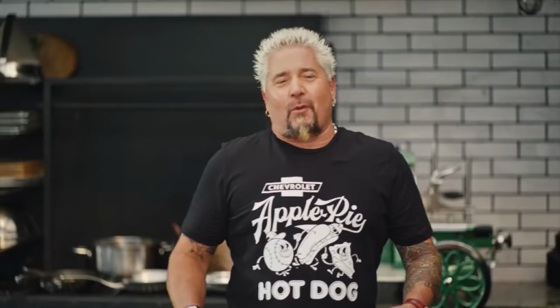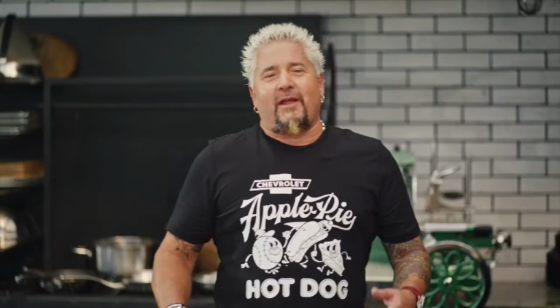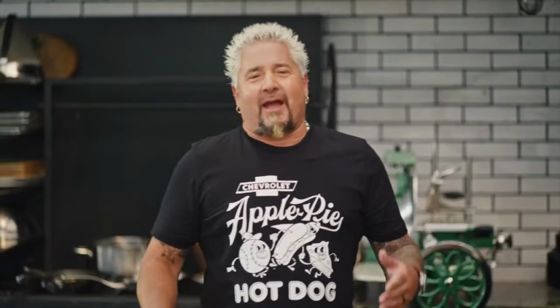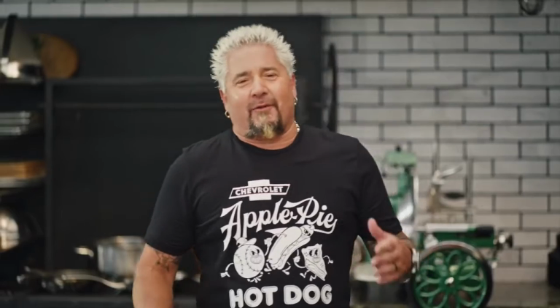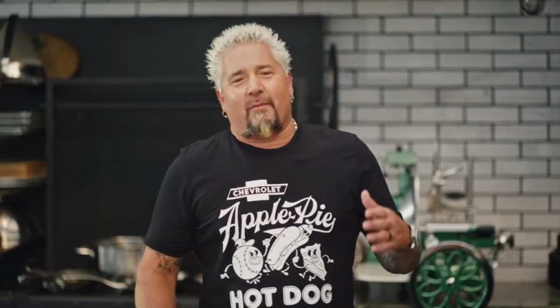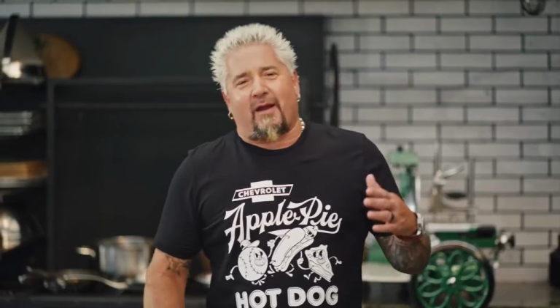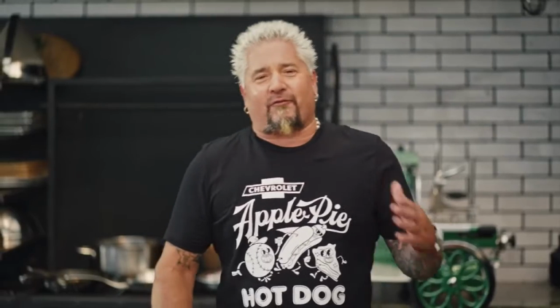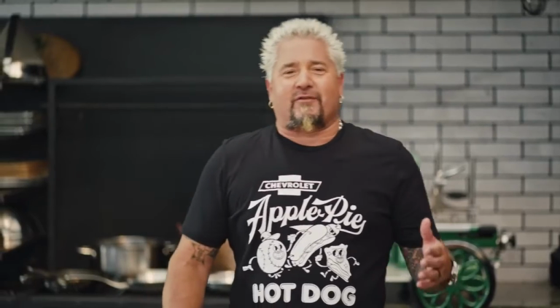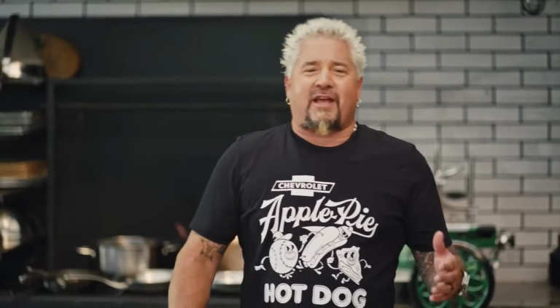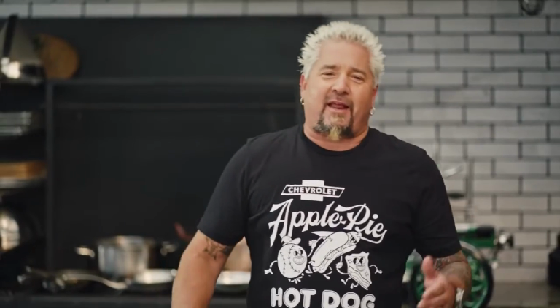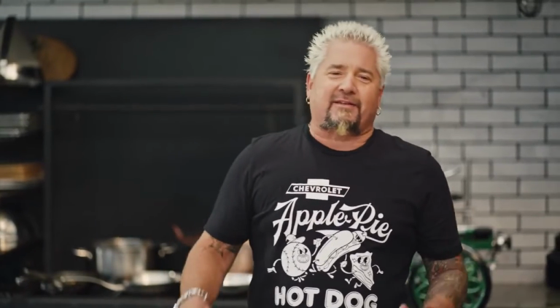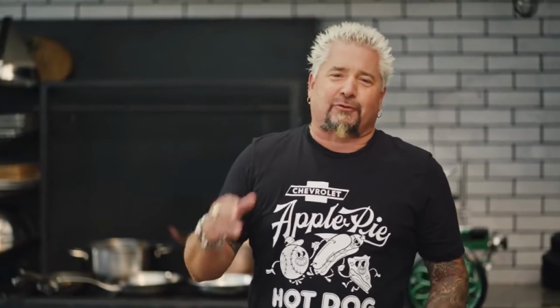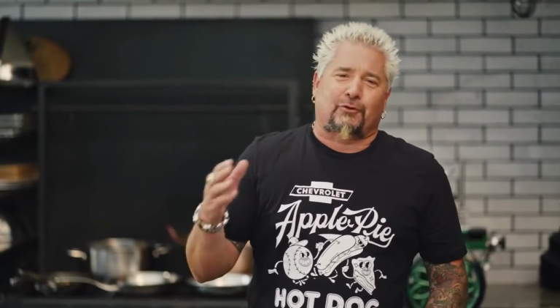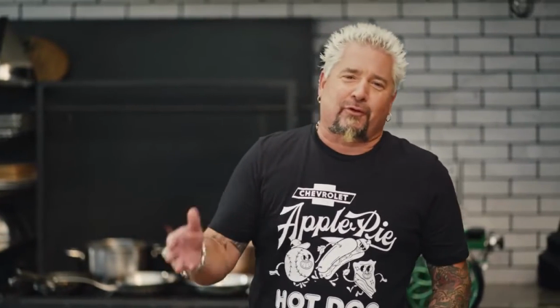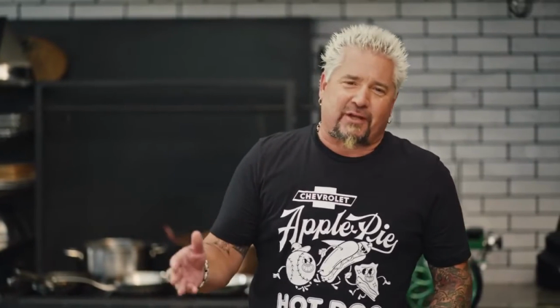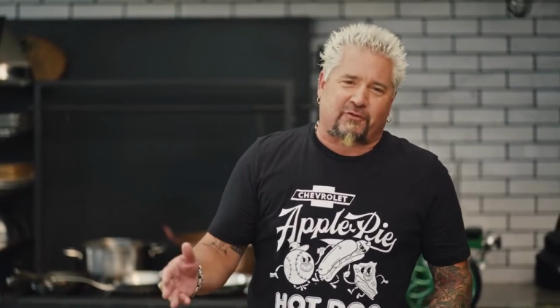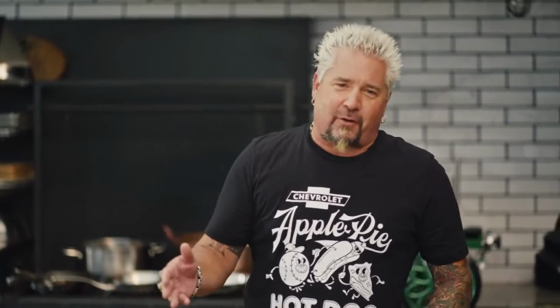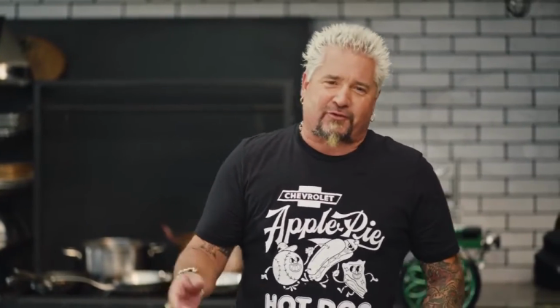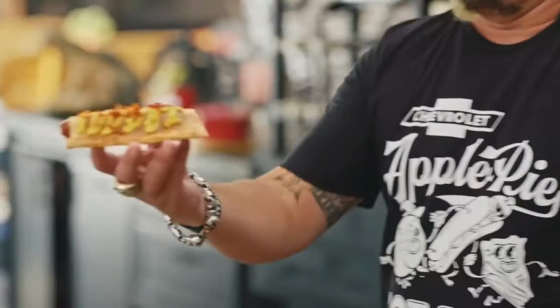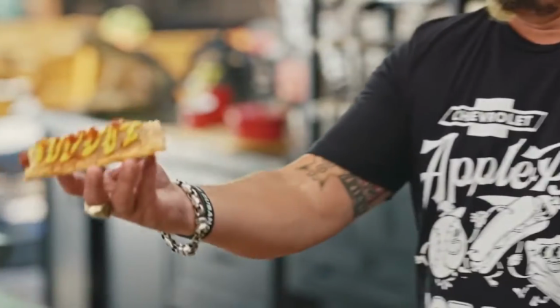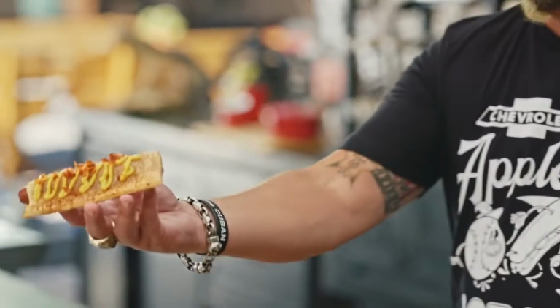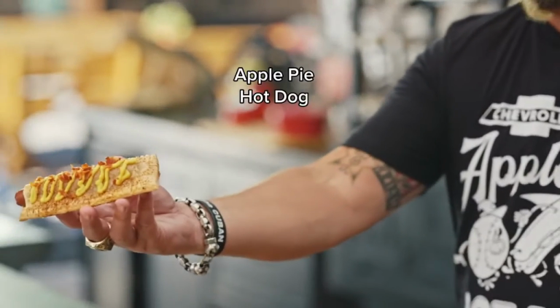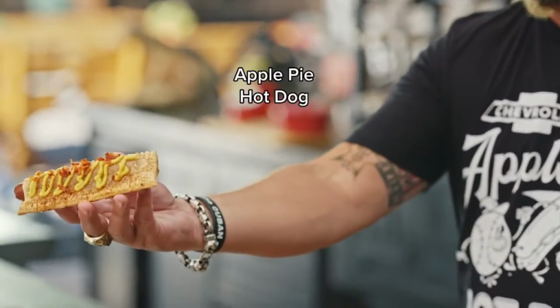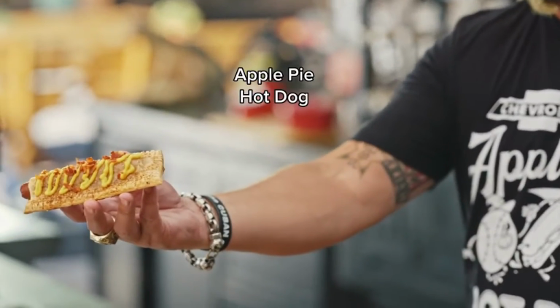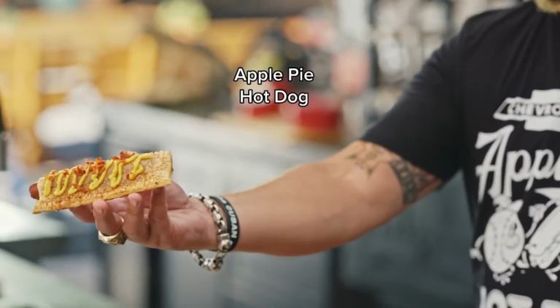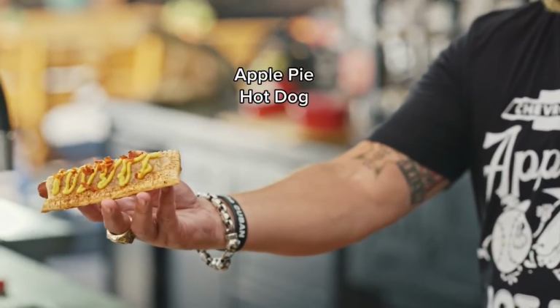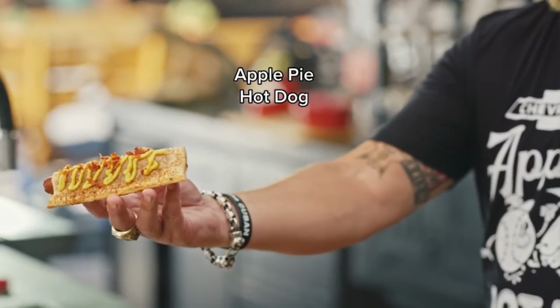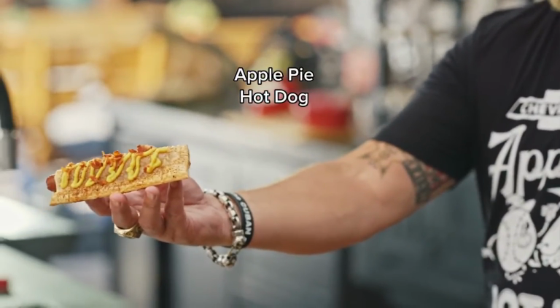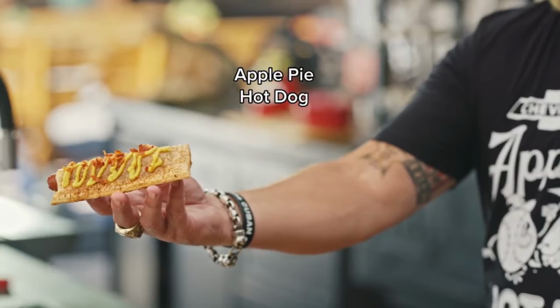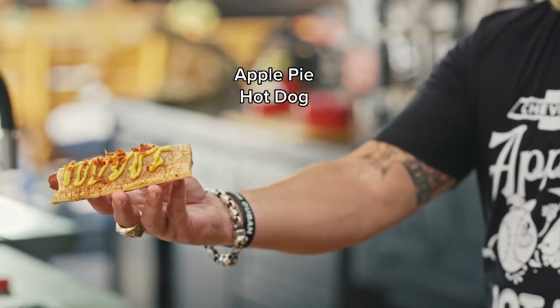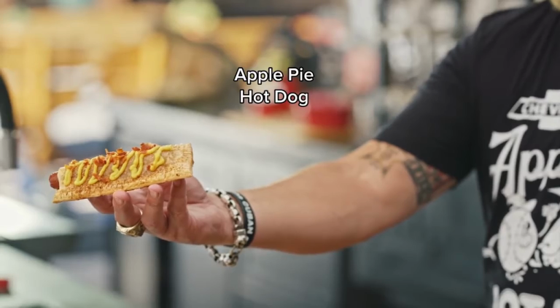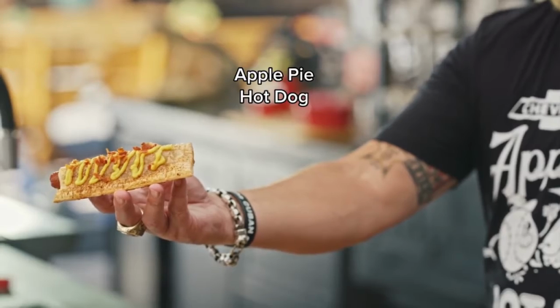So what do you get when the mayor of Flavortown hangs out with the cool kids from Motor City? You get yourself an apple pie hot dog.